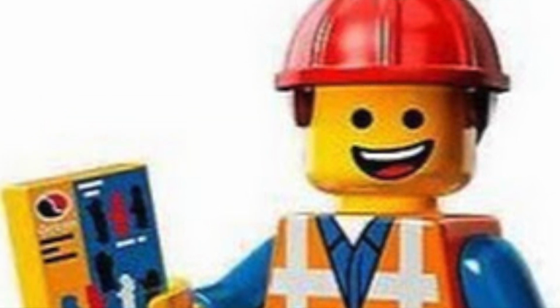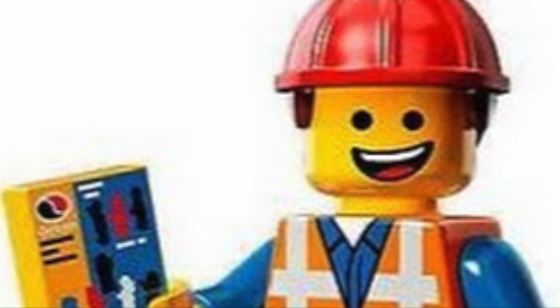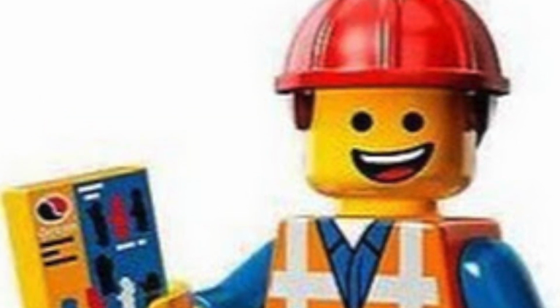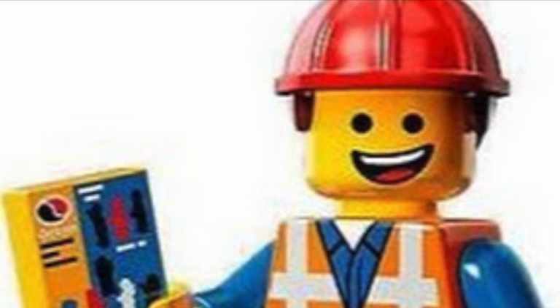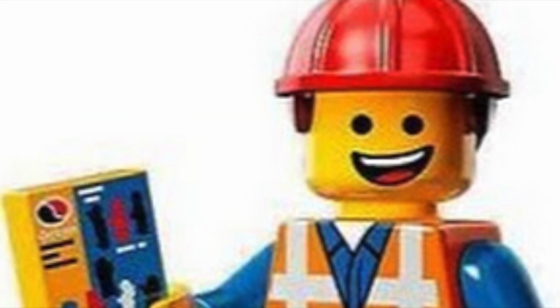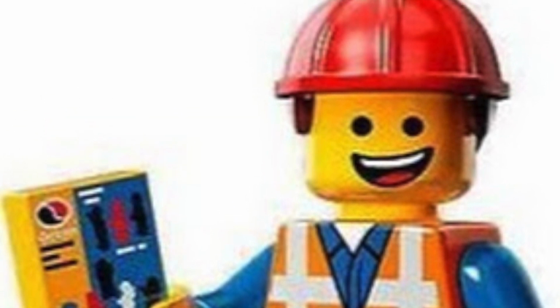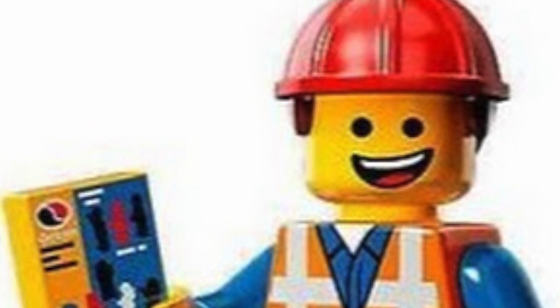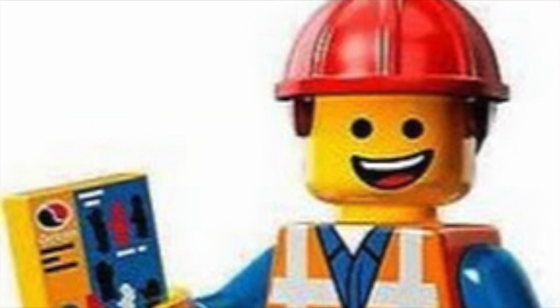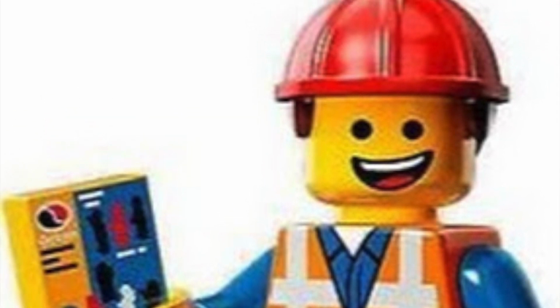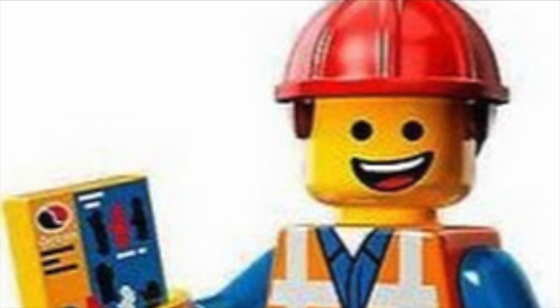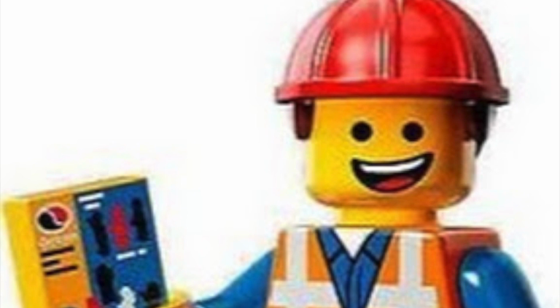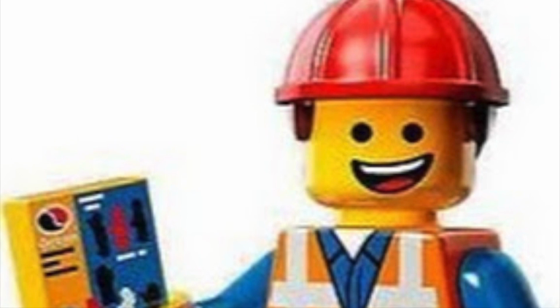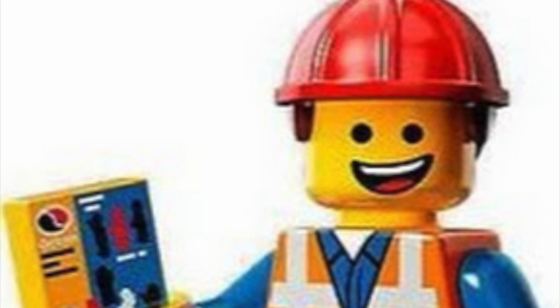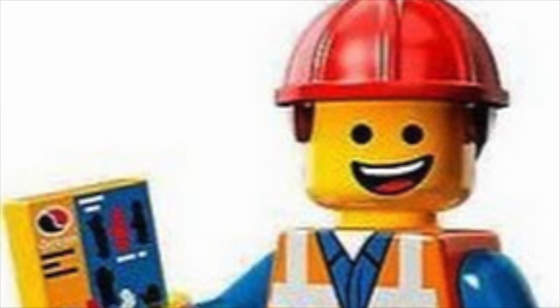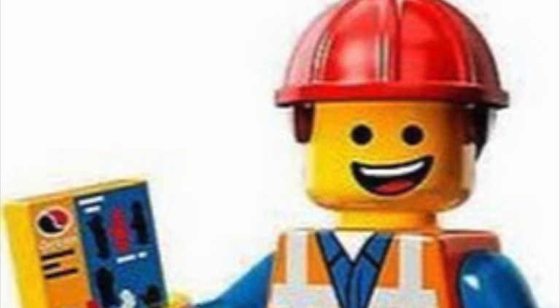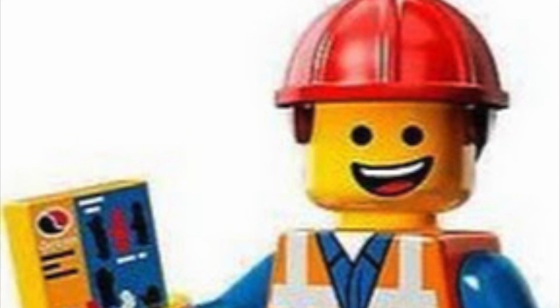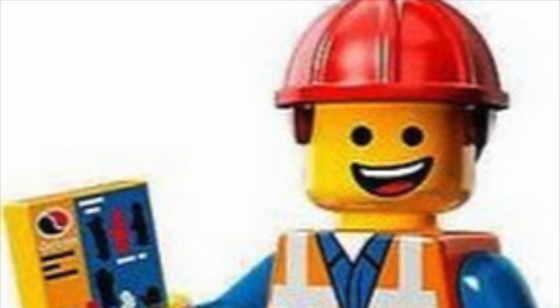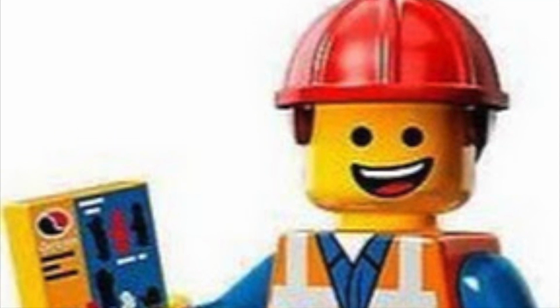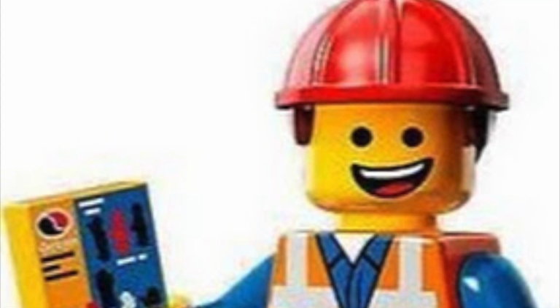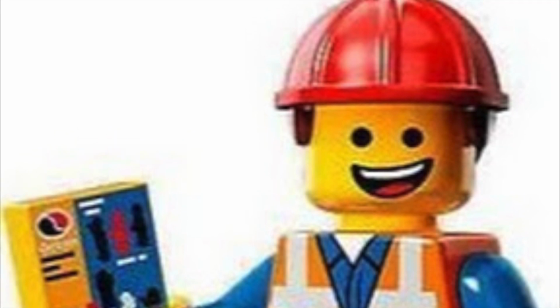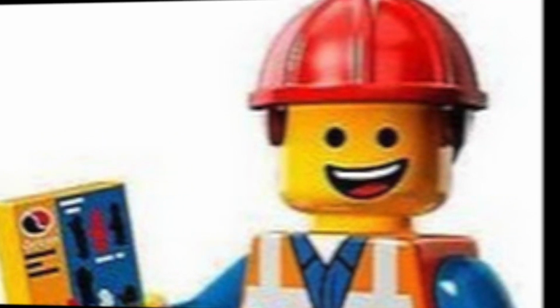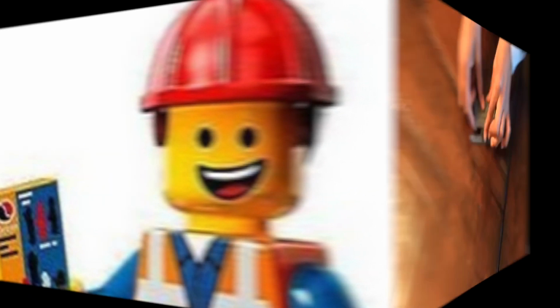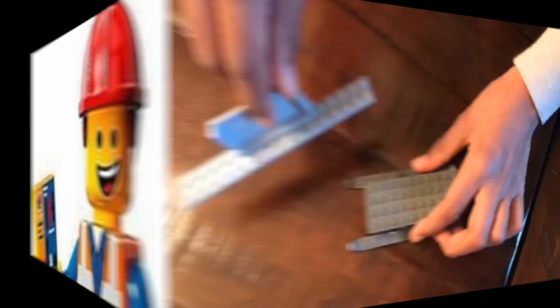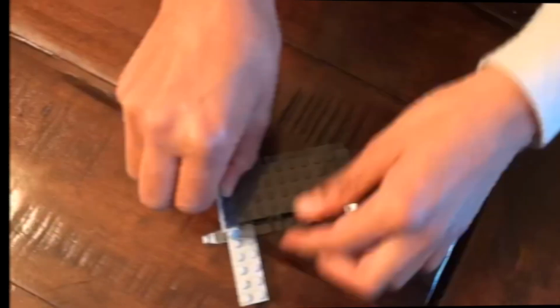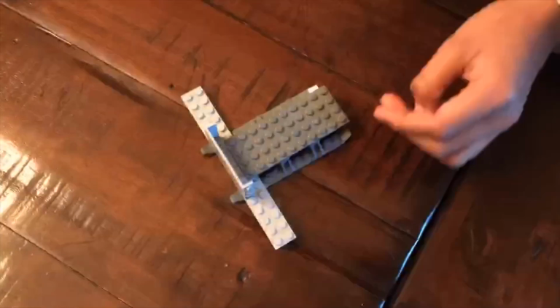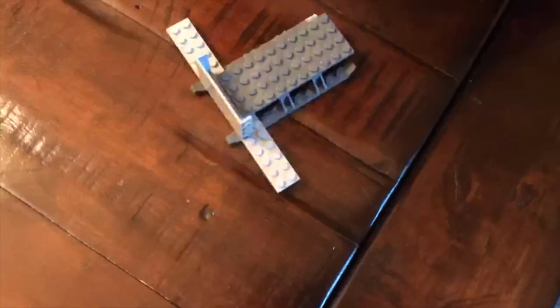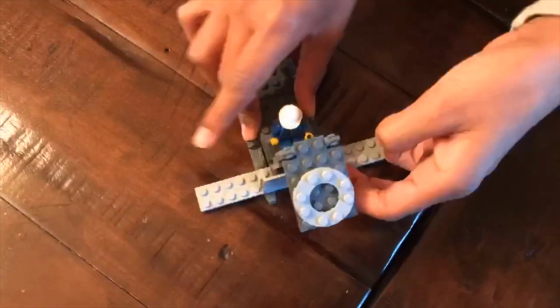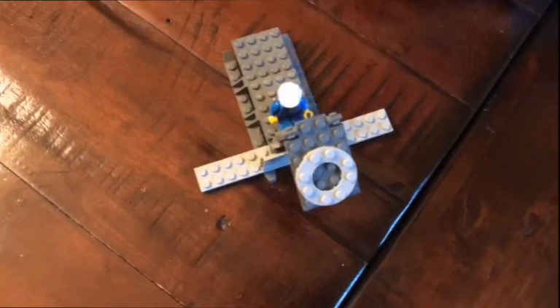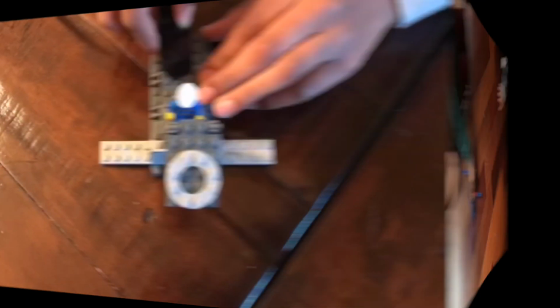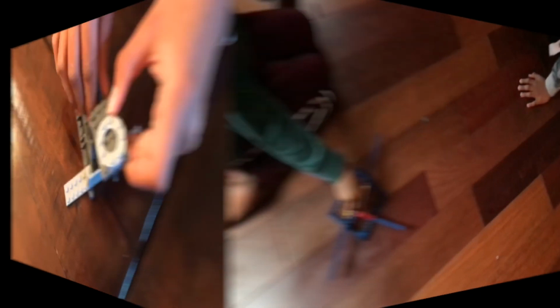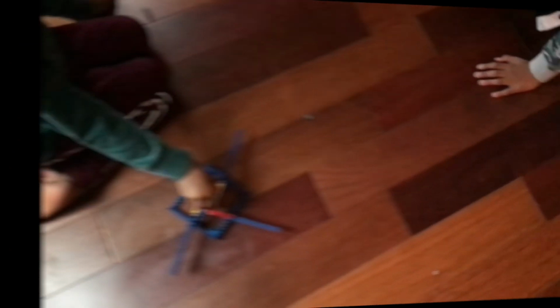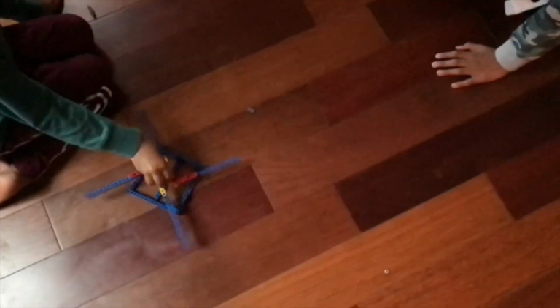Now I'm going to show you this cool rammer we made. We actually used it to play a game called Save the Construction Worker.